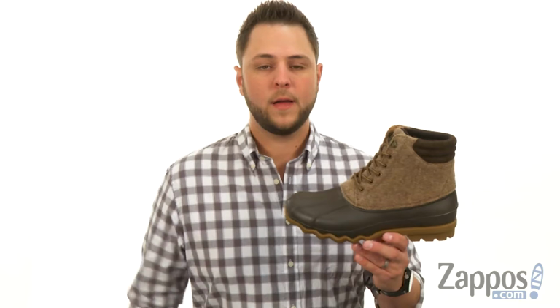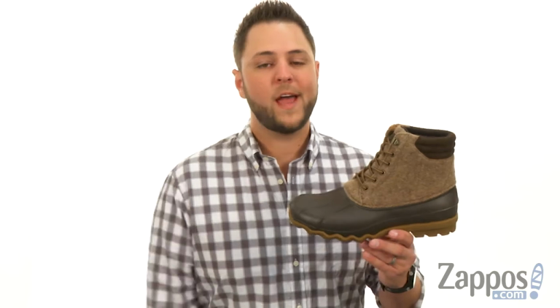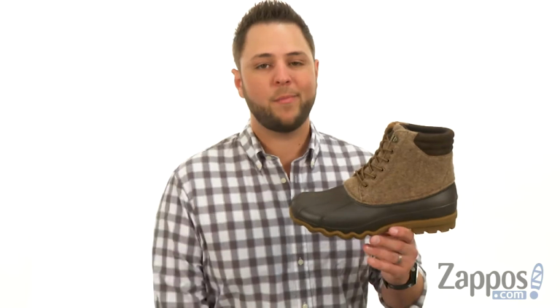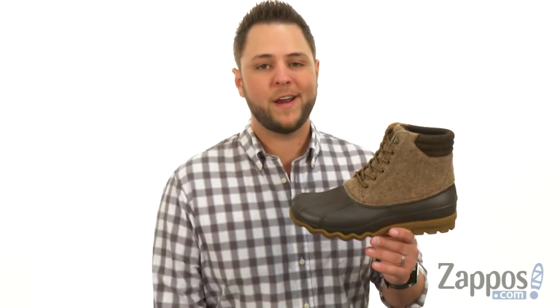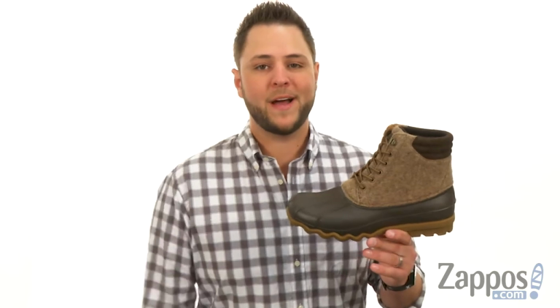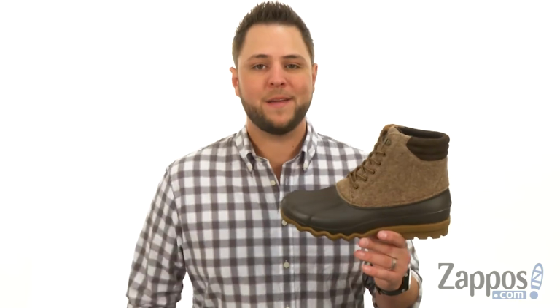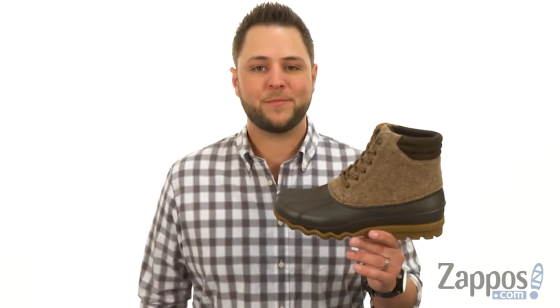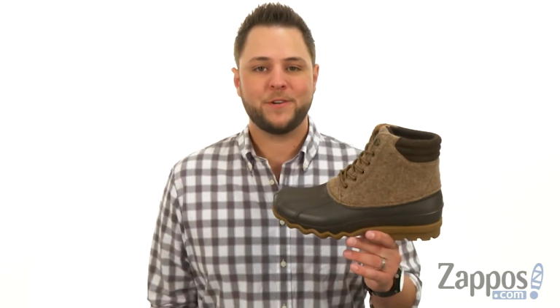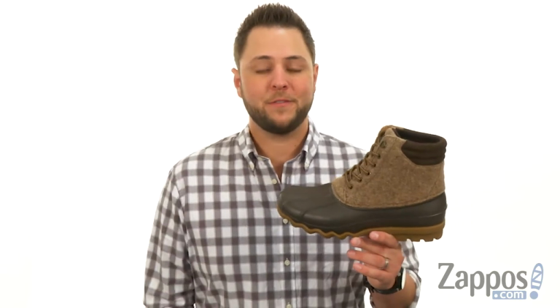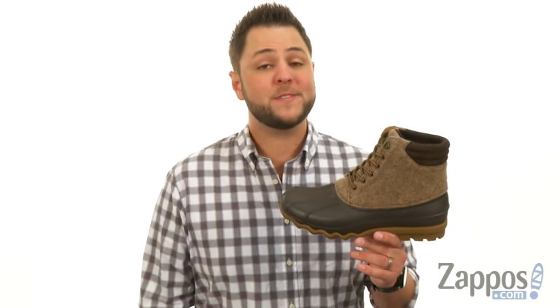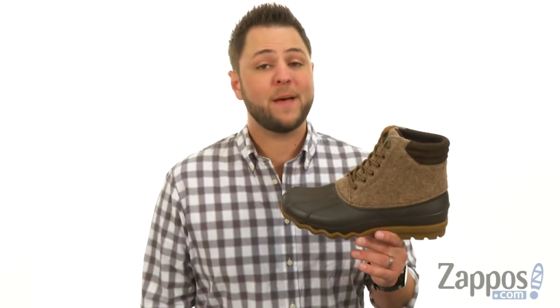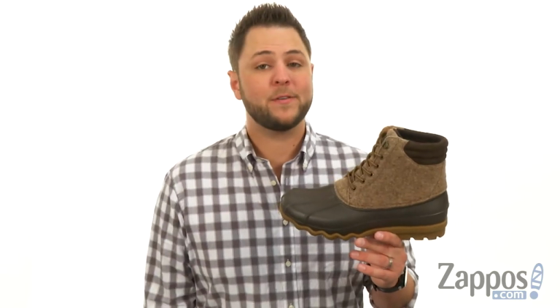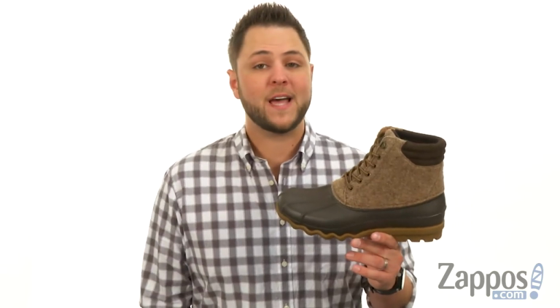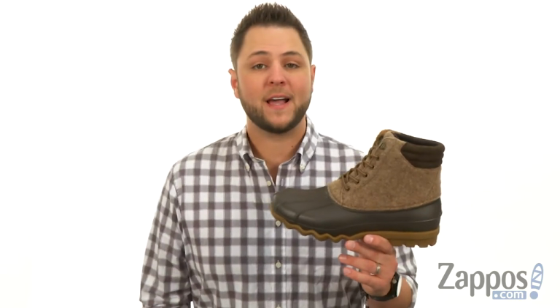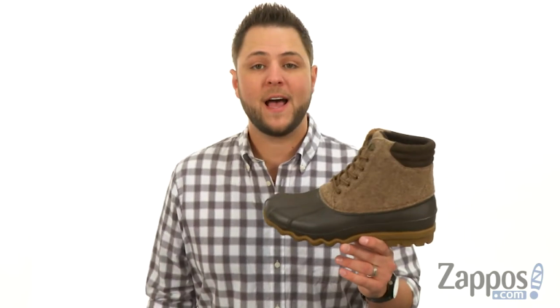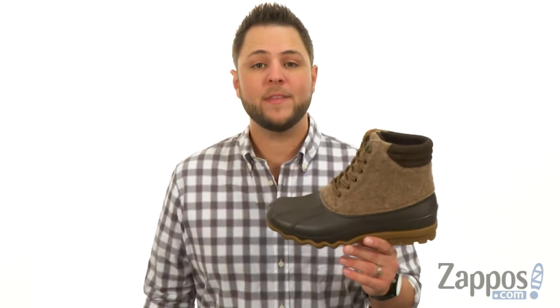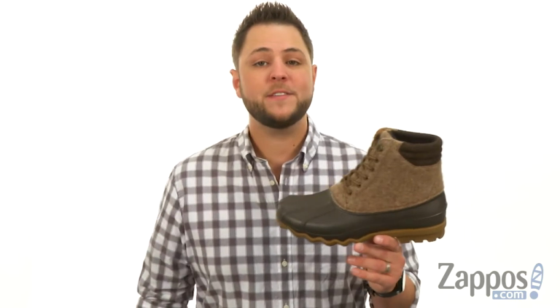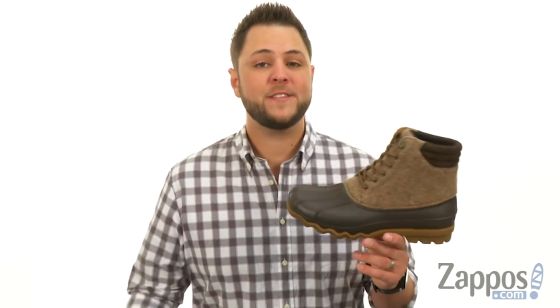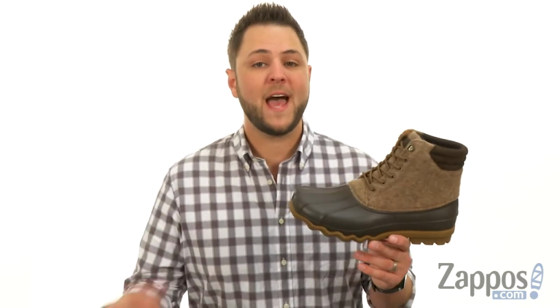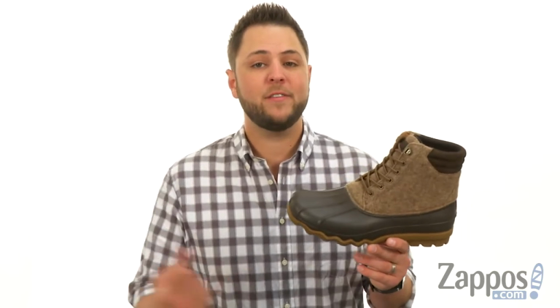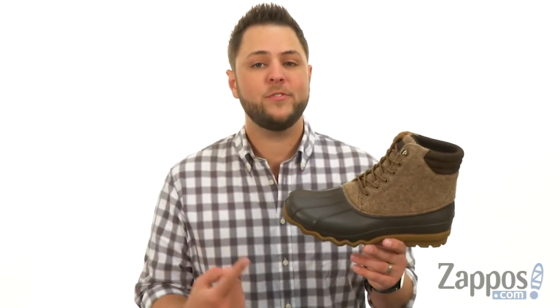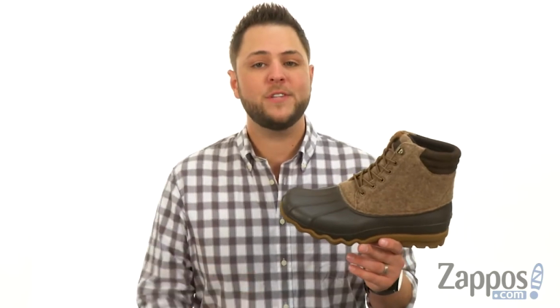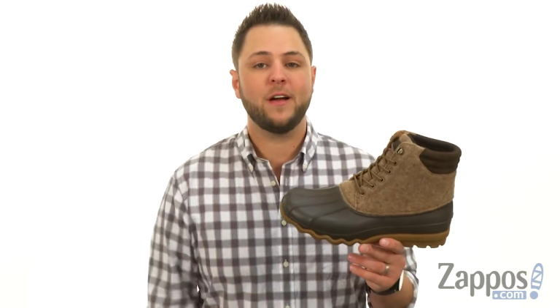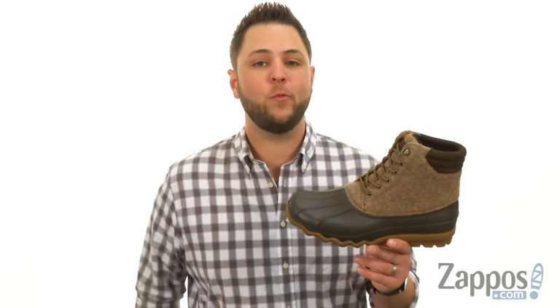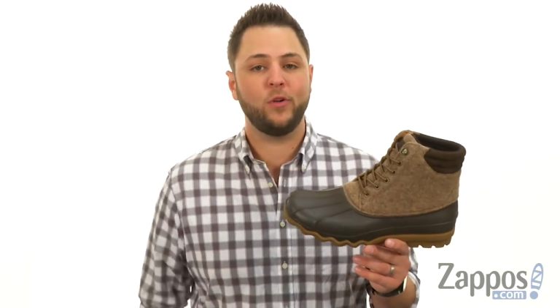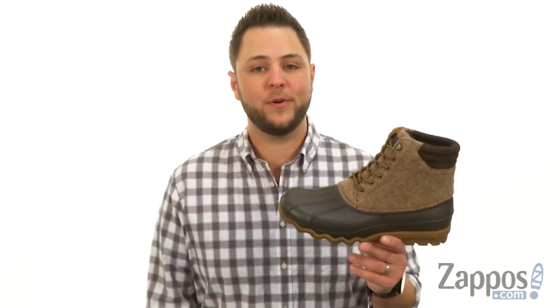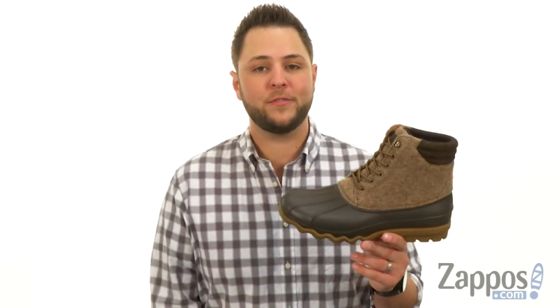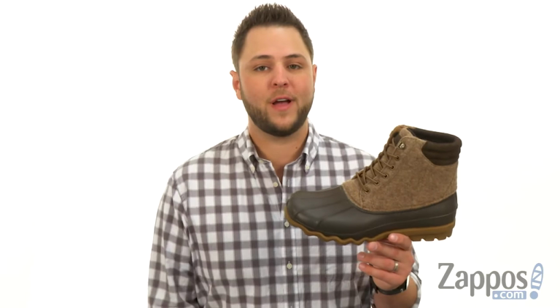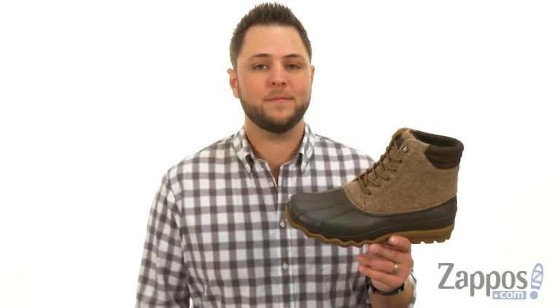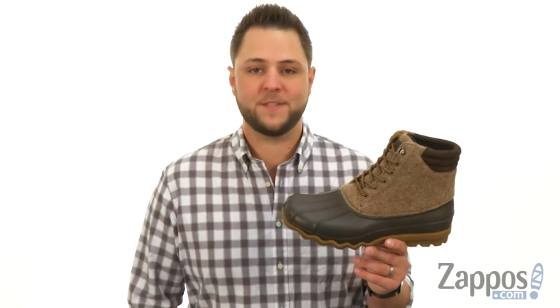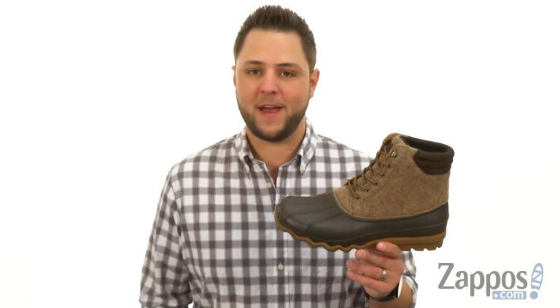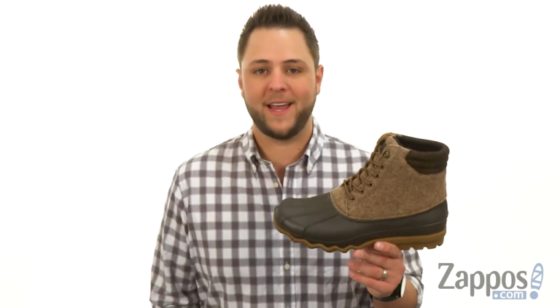Hey everybody, my name is Richard from zappos.com and this here is the Avenue Duck Wool Boot from Sperry.